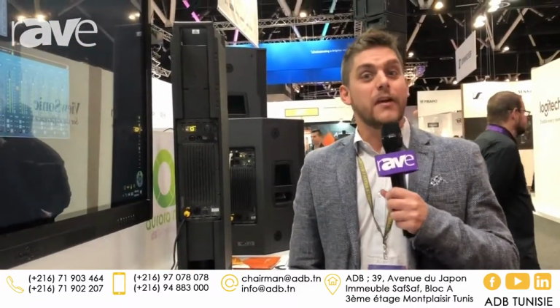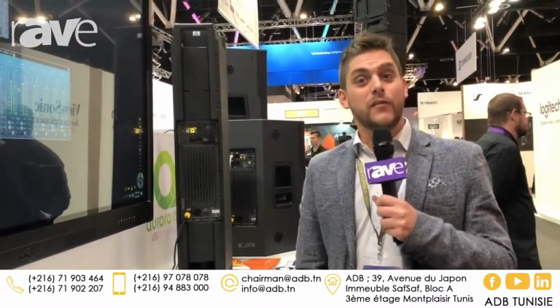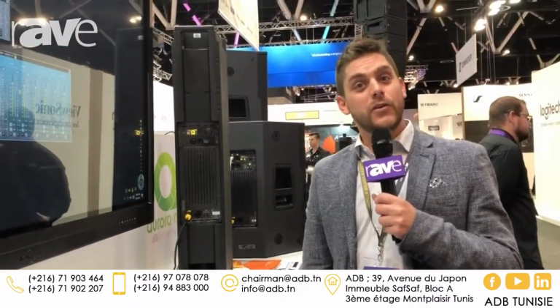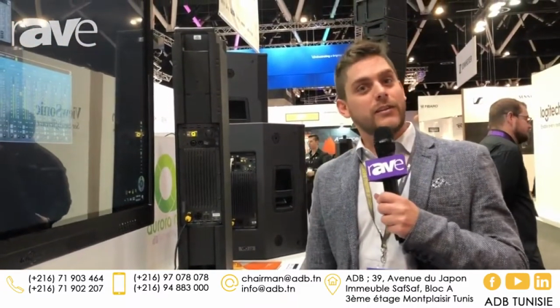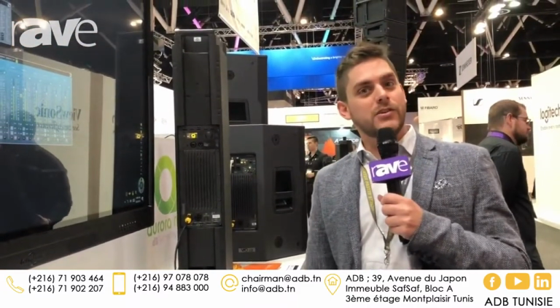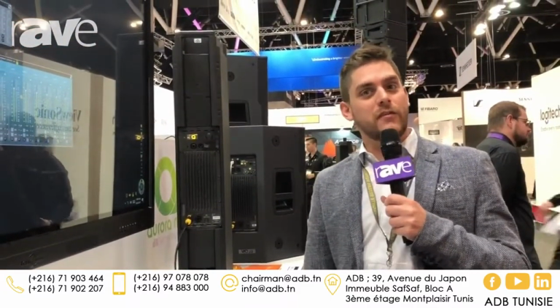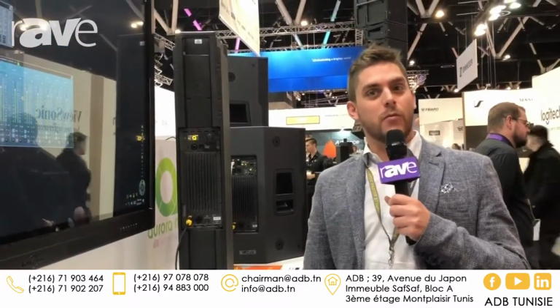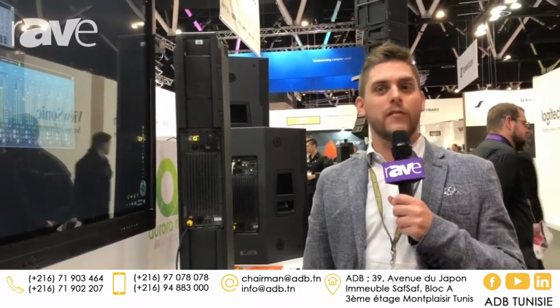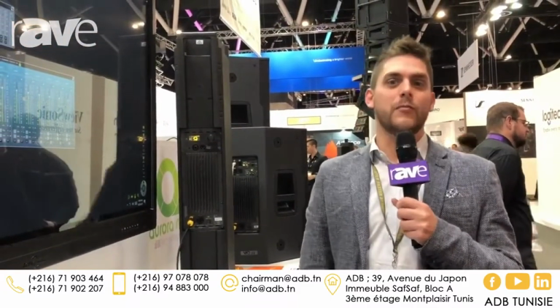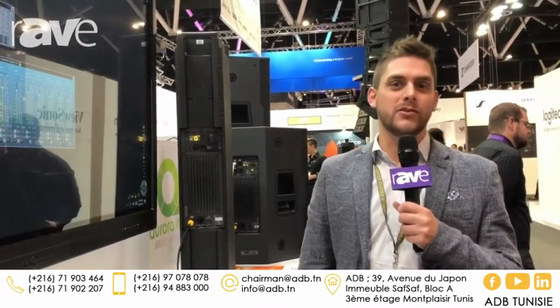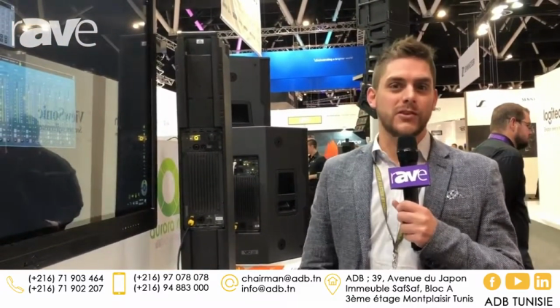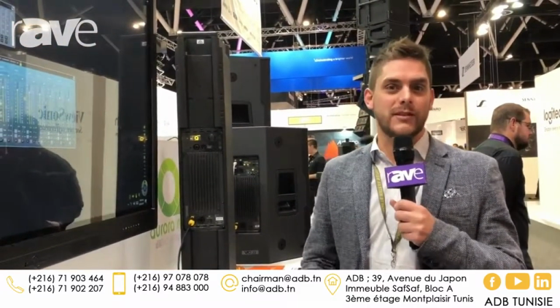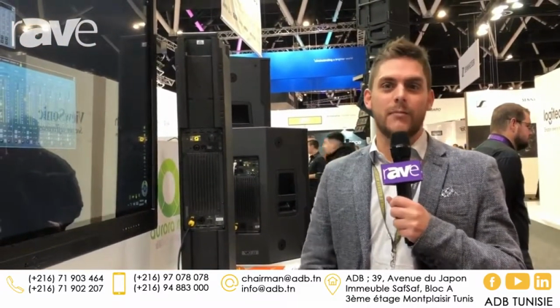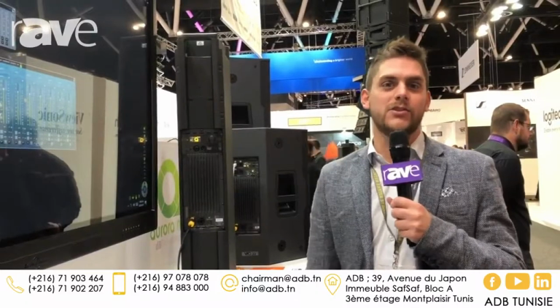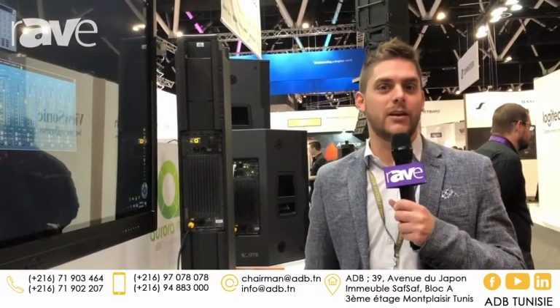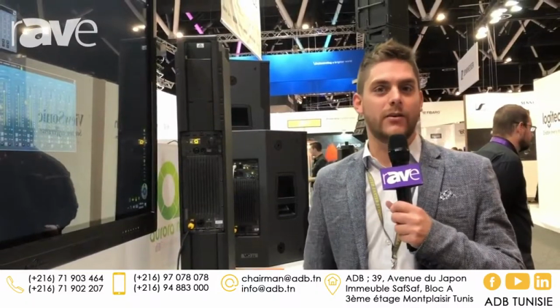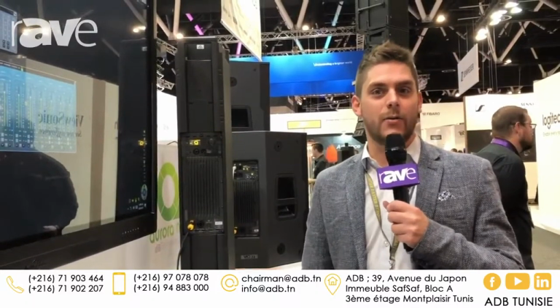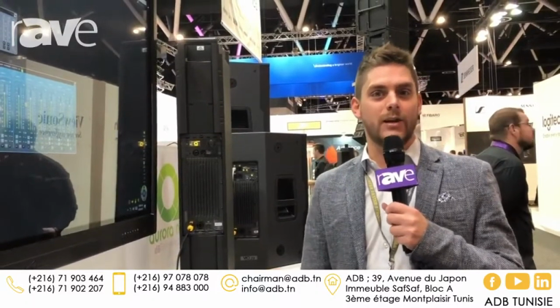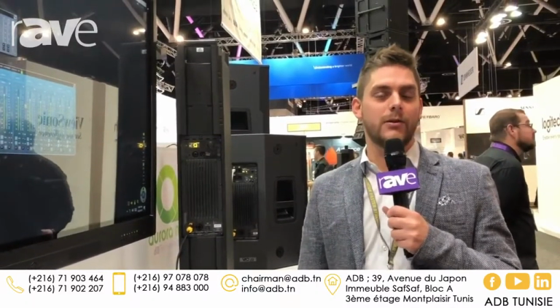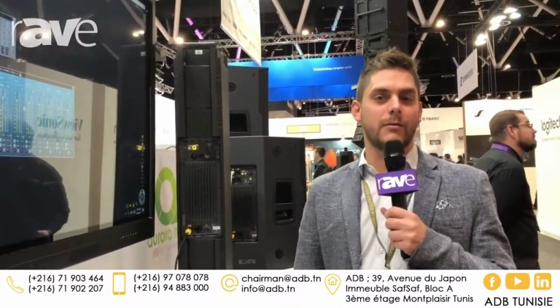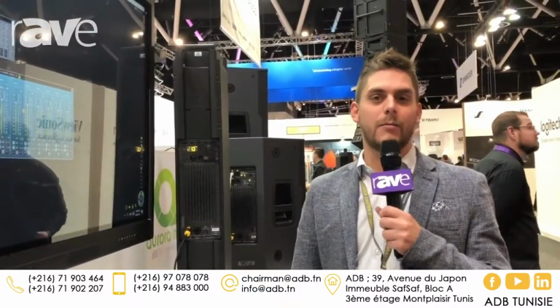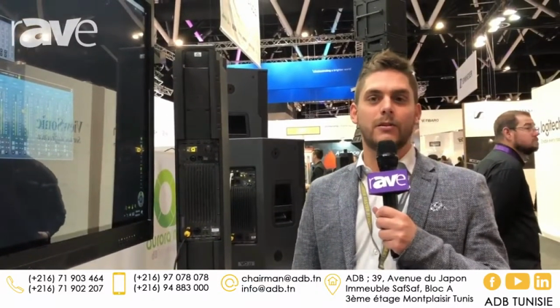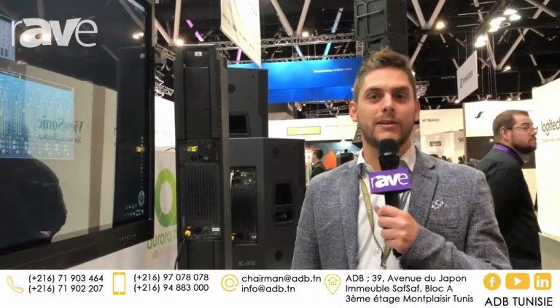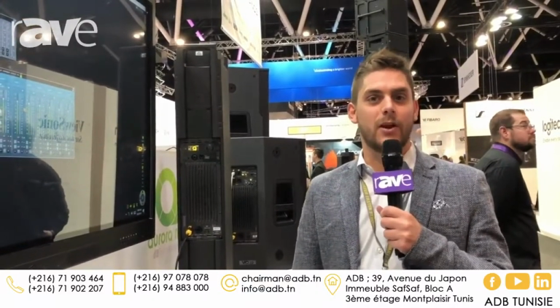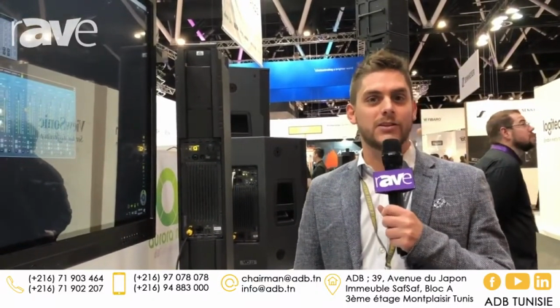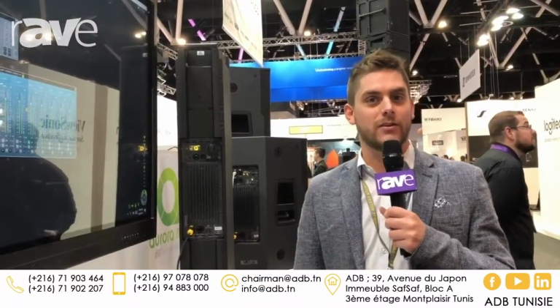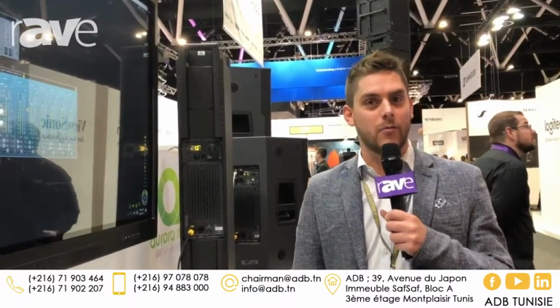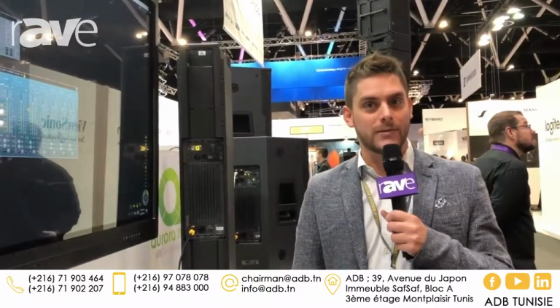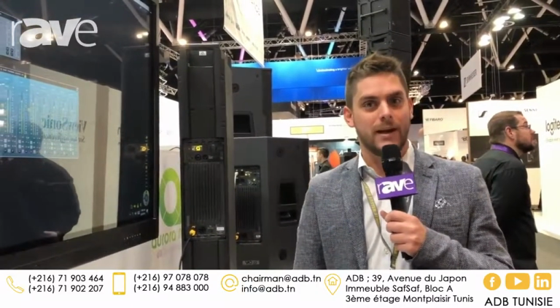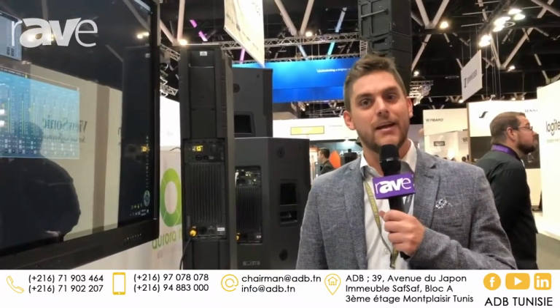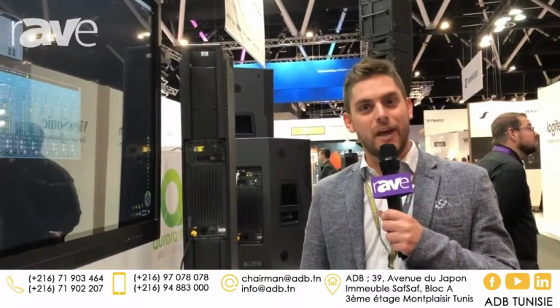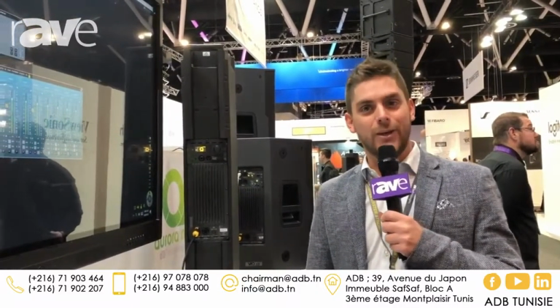Thank you for your attention. For more information, just search for Ingenia on our website at www.dbtechnologies.com. Thank you.